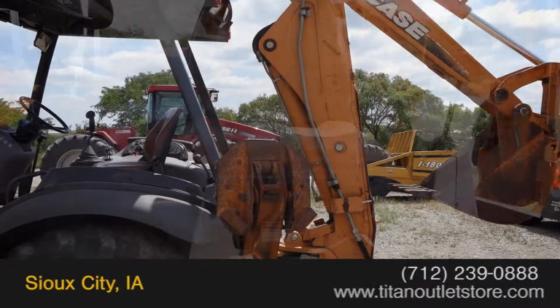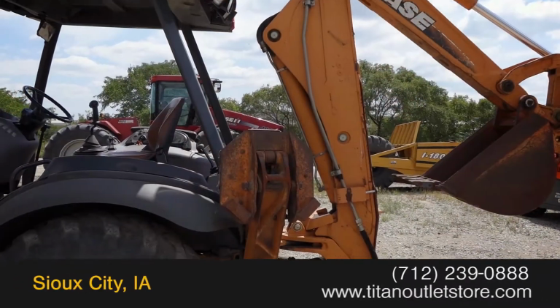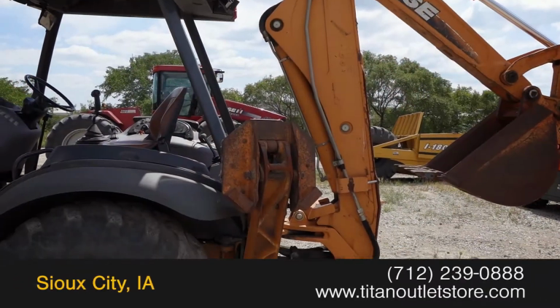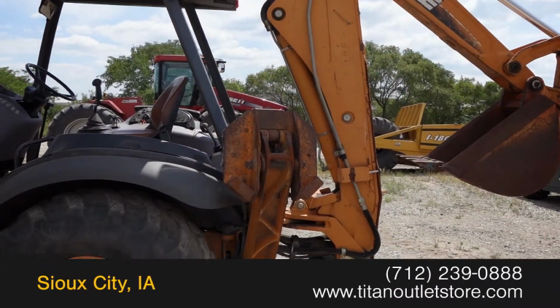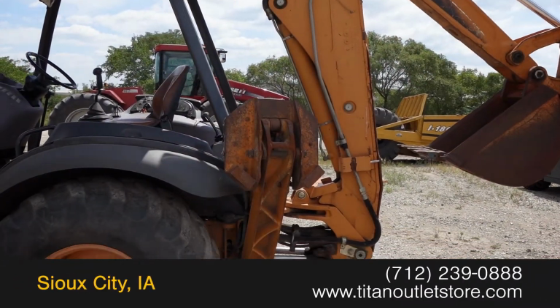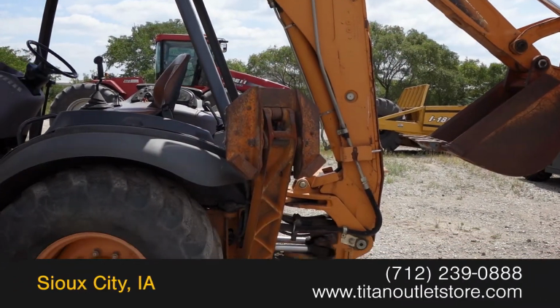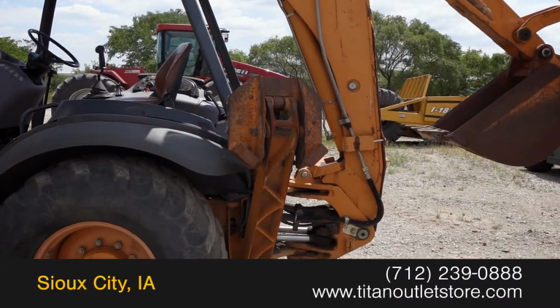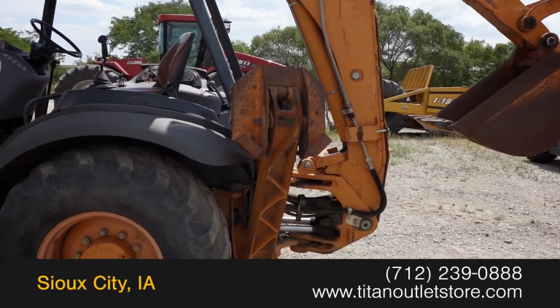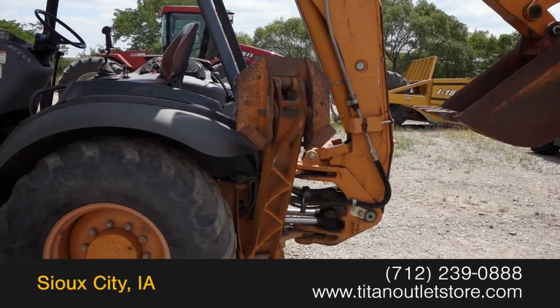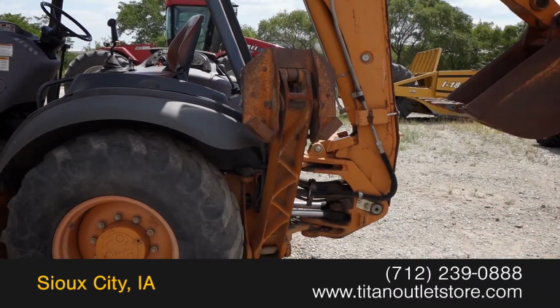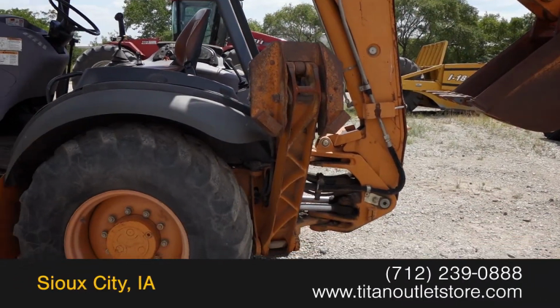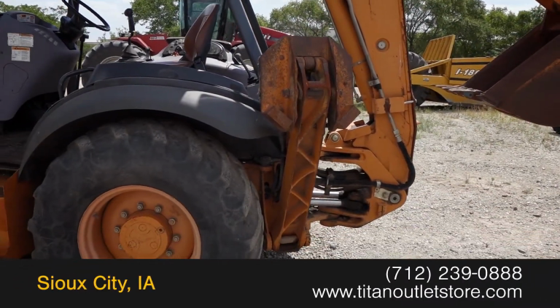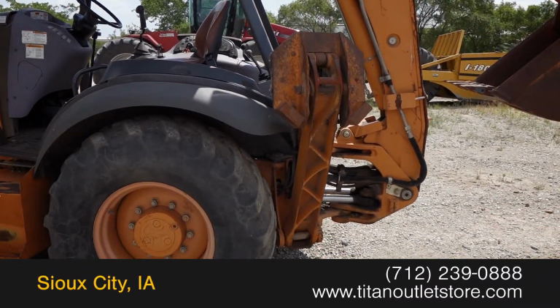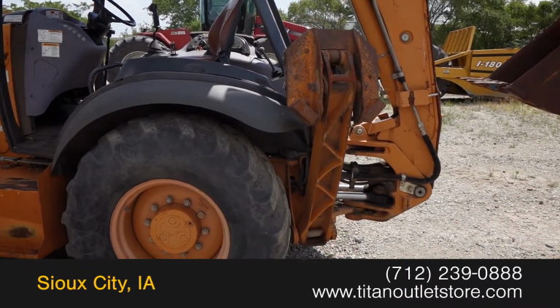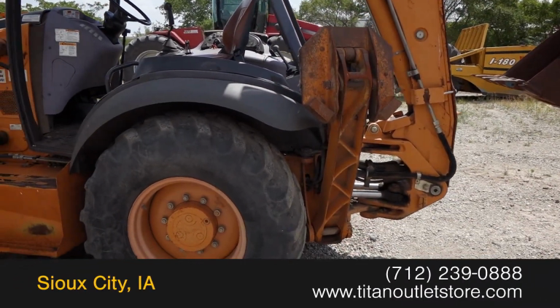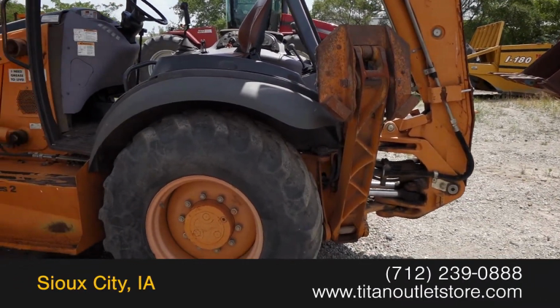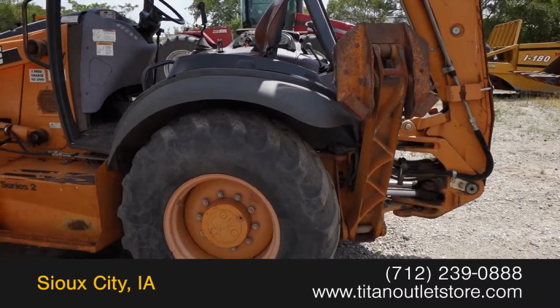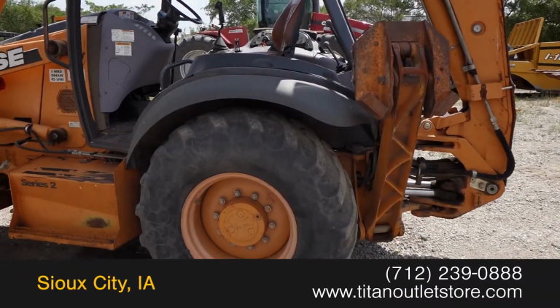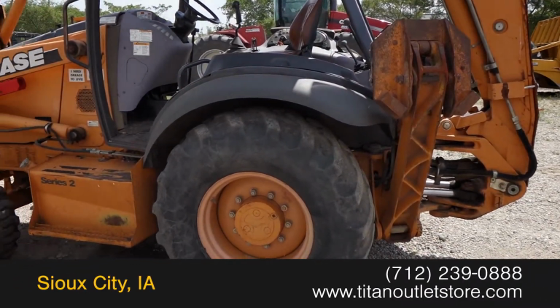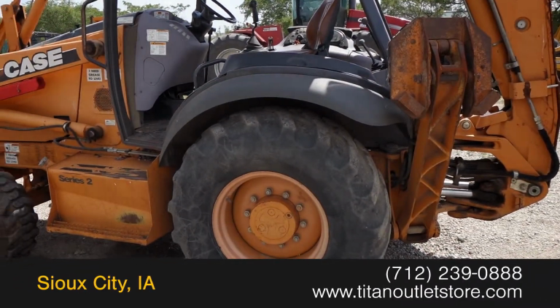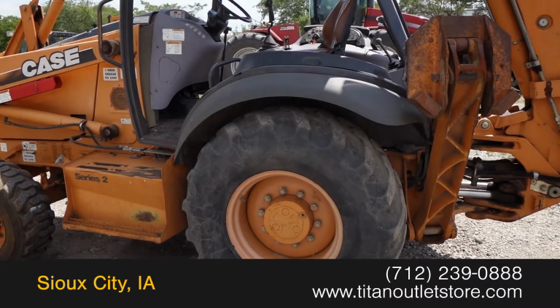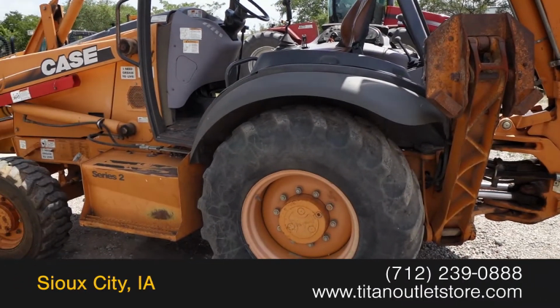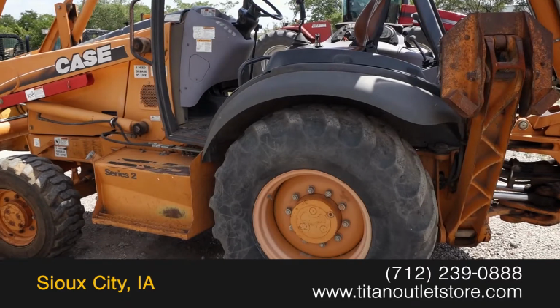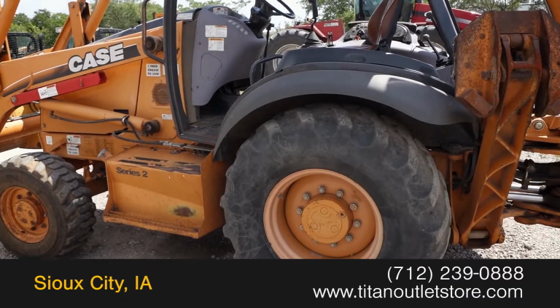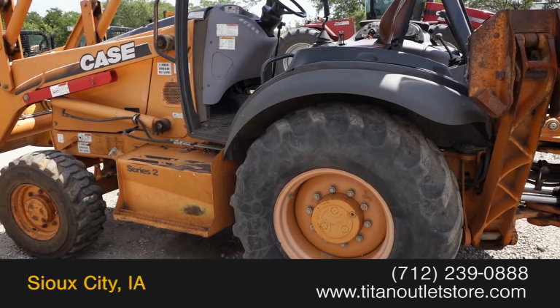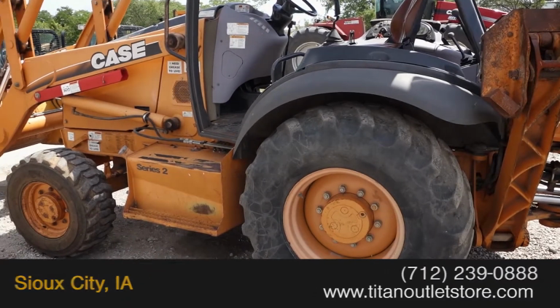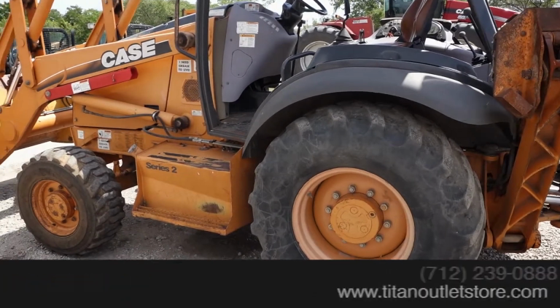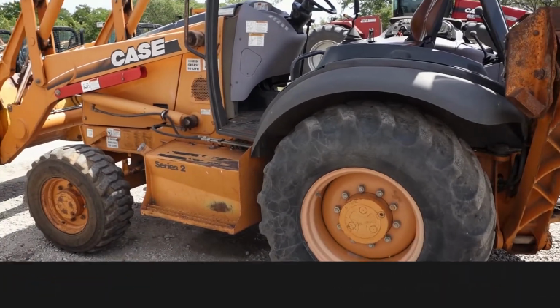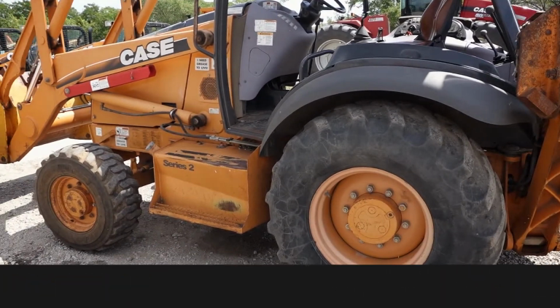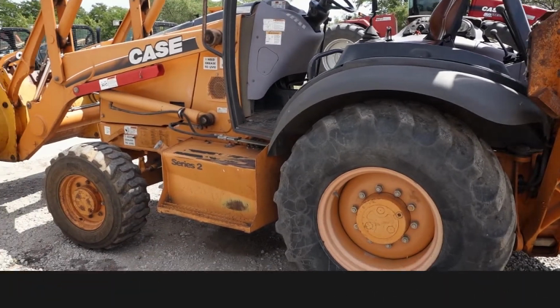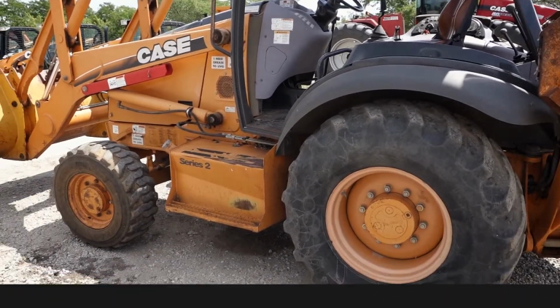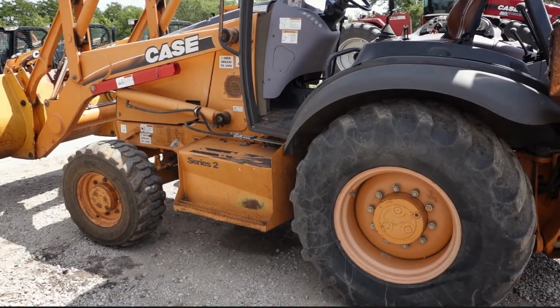For more information on this Case 580M, contact our sales team at the Titan Outlet Store.